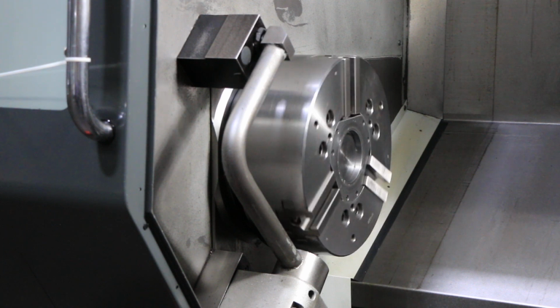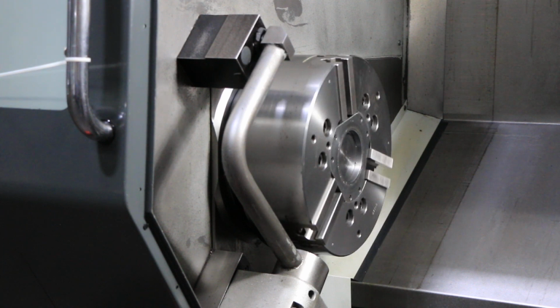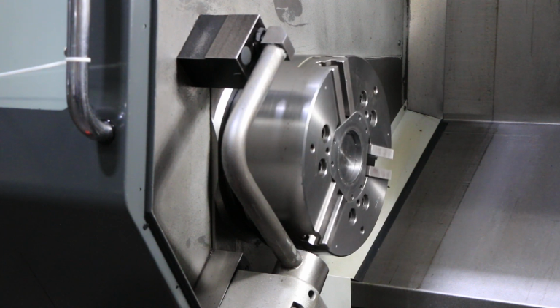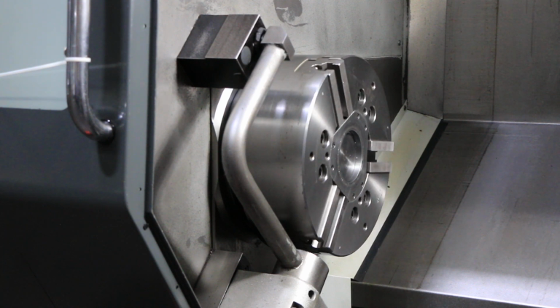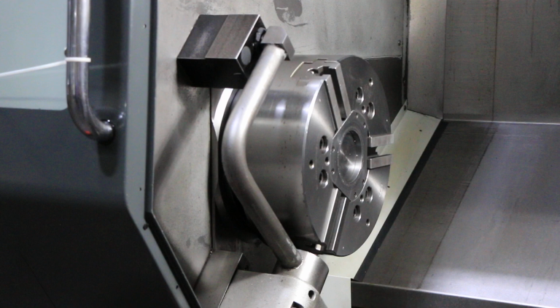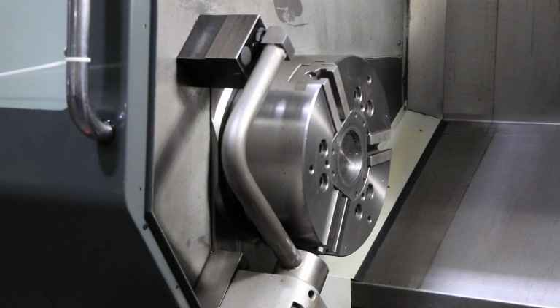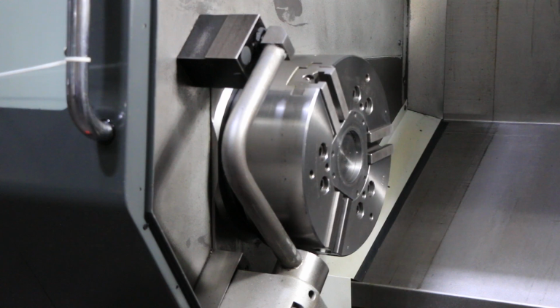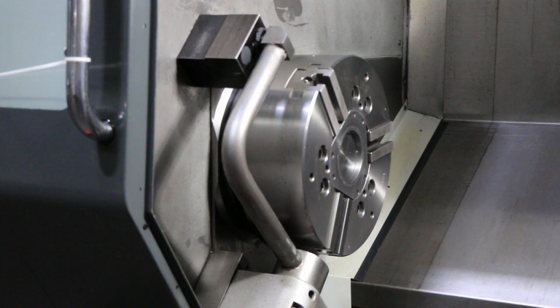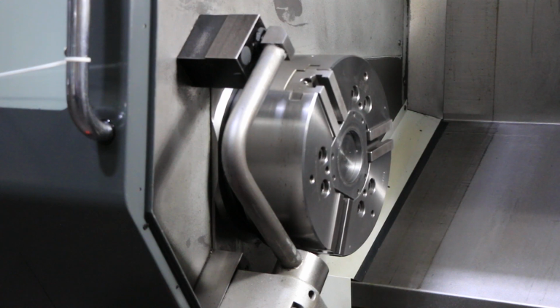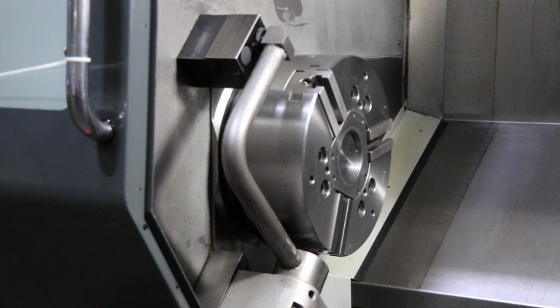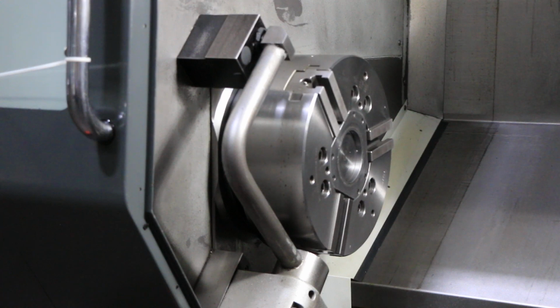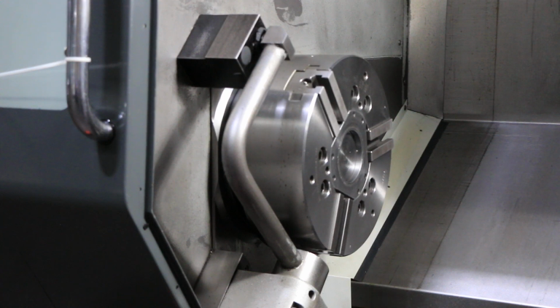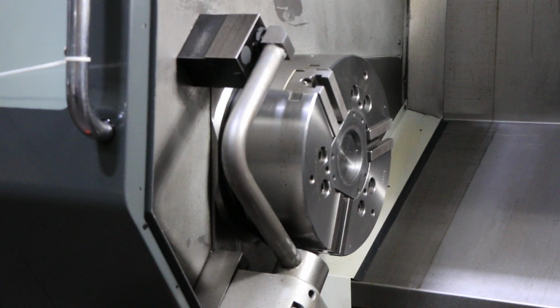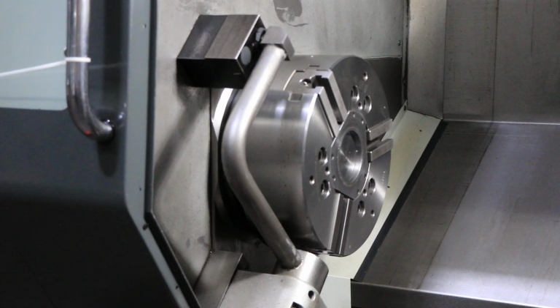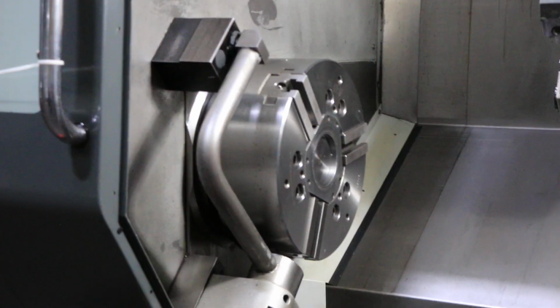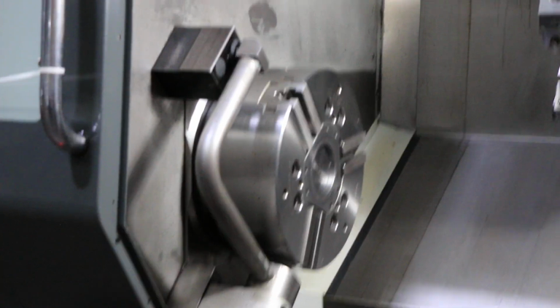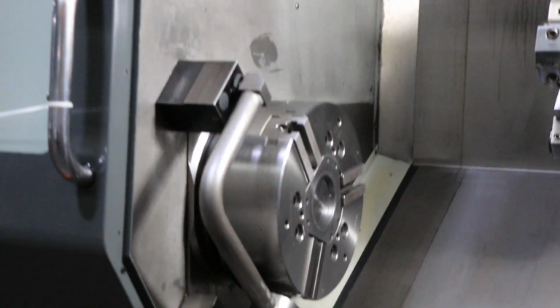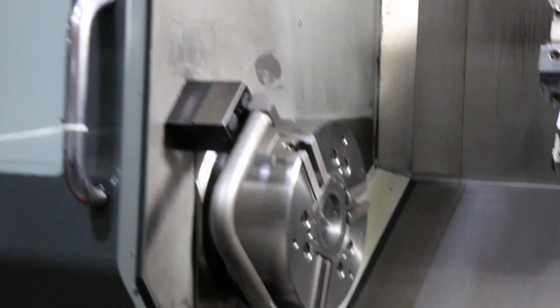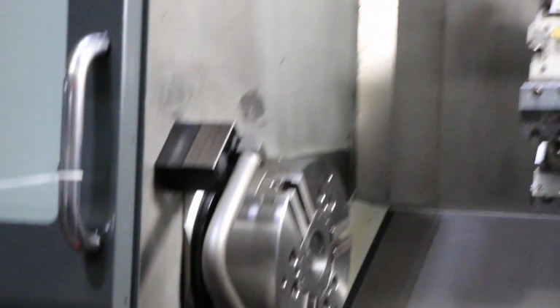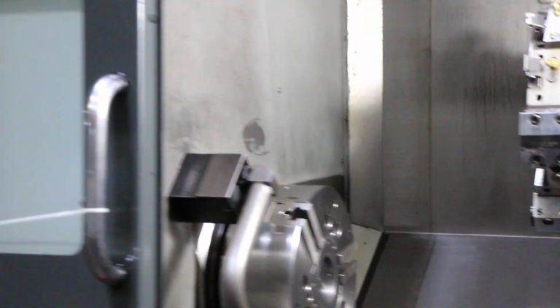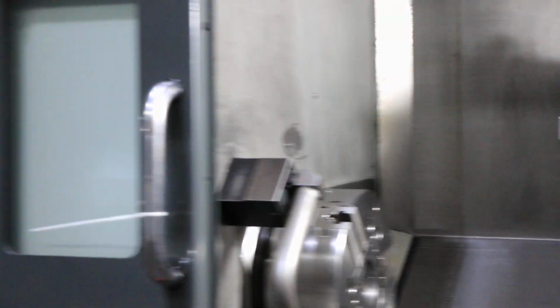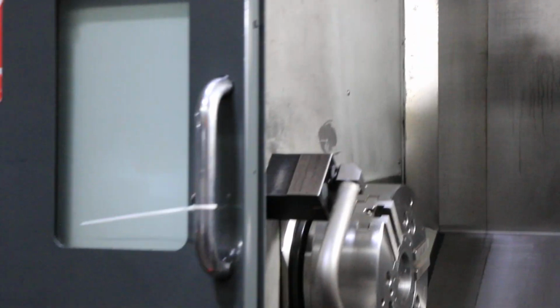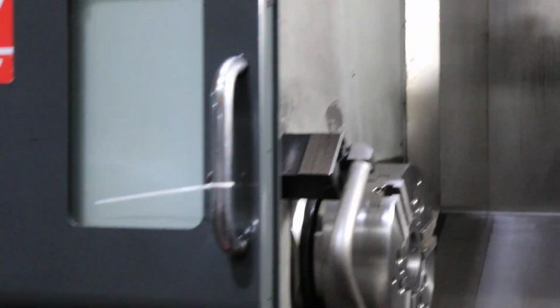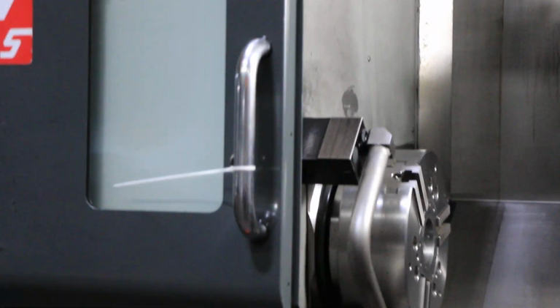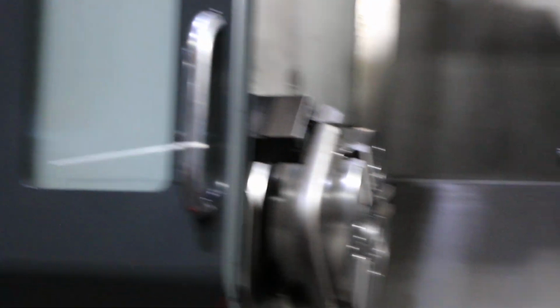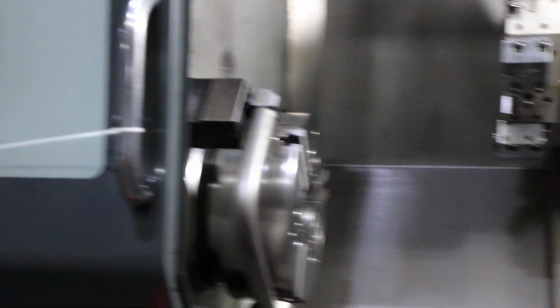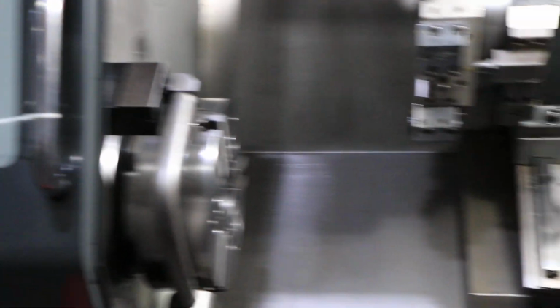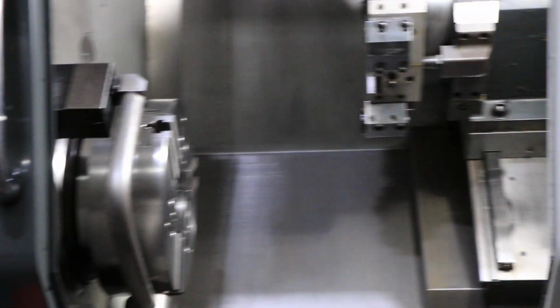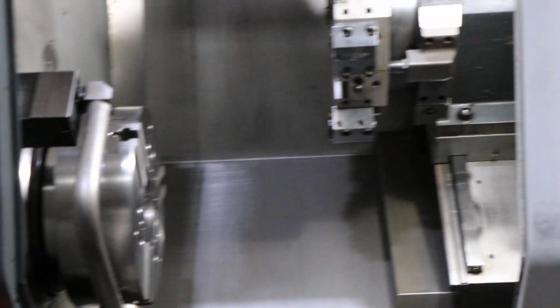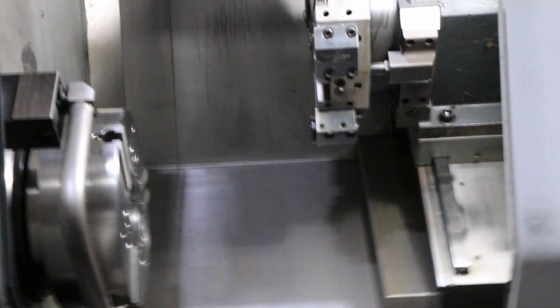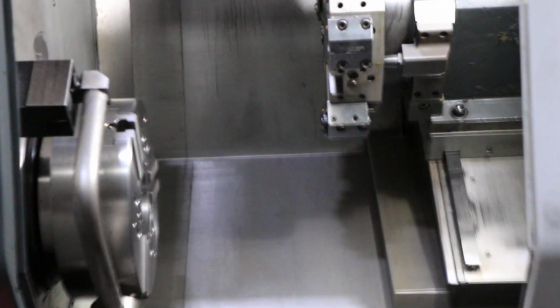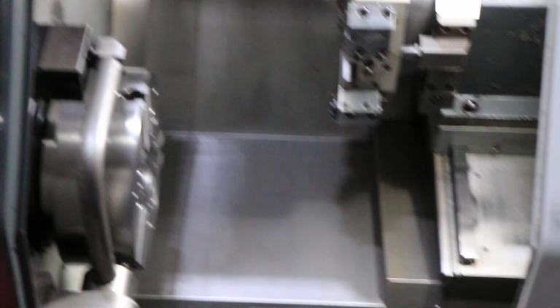The machine is also equipped with a tool setter. That basically does it — thanks for watching our video.